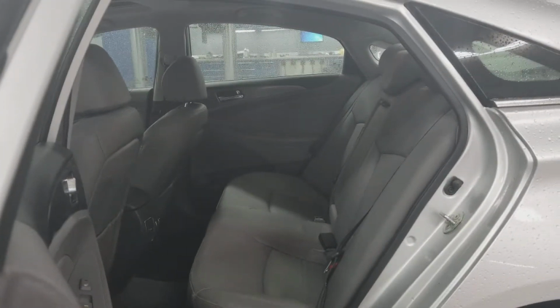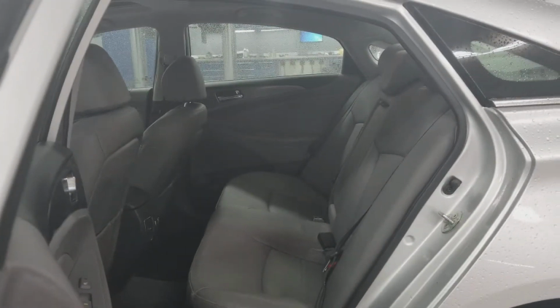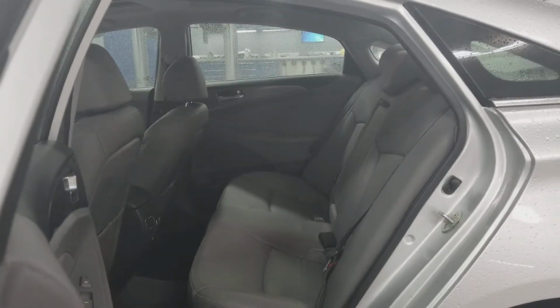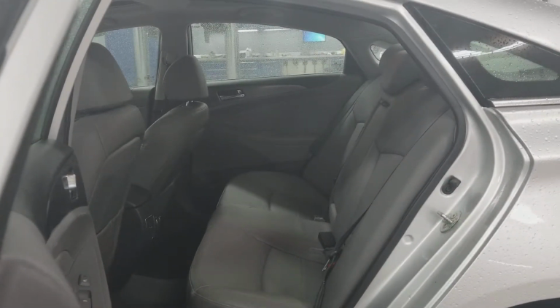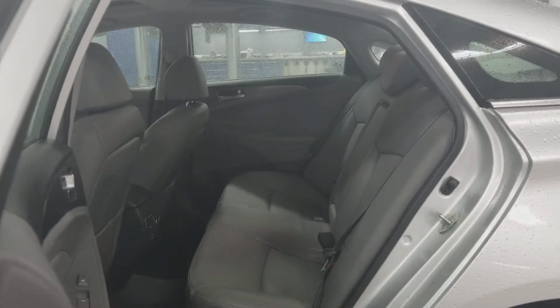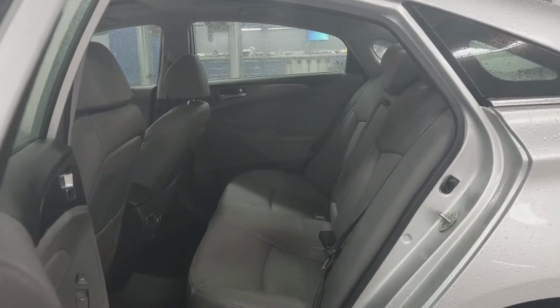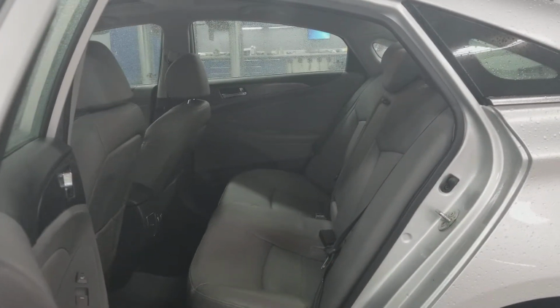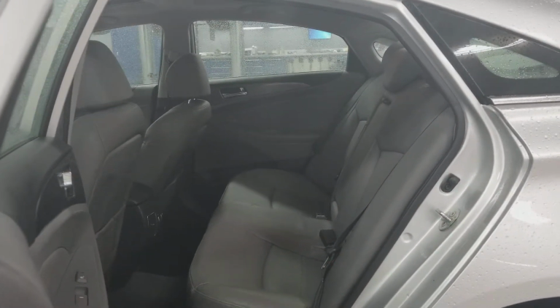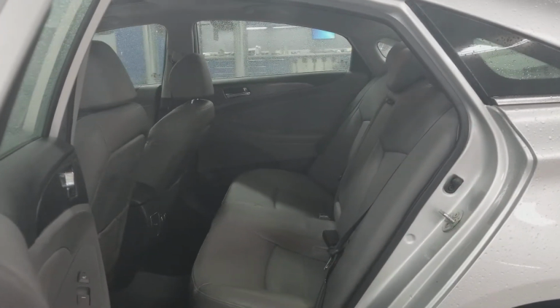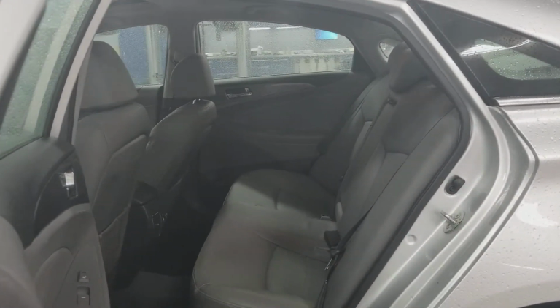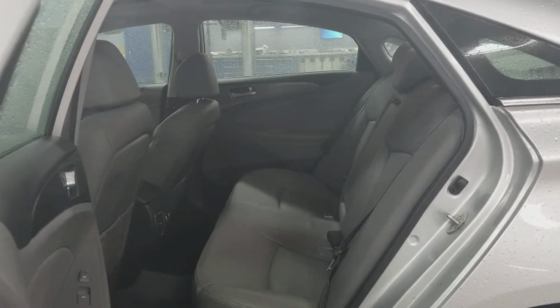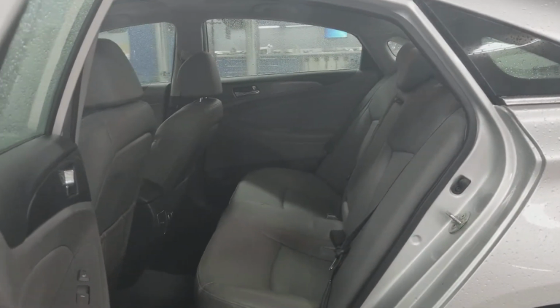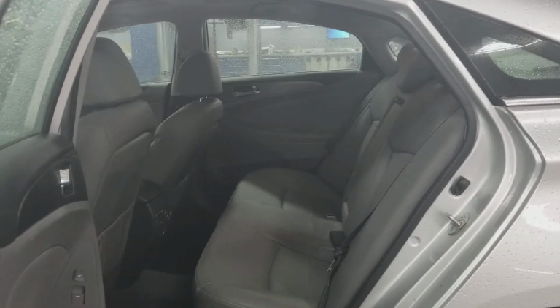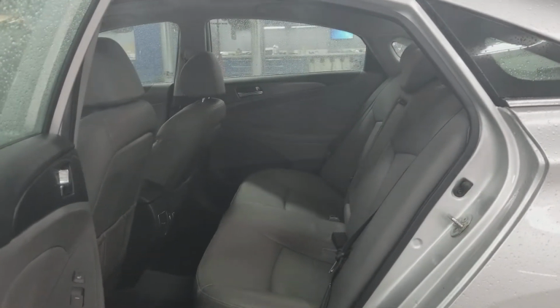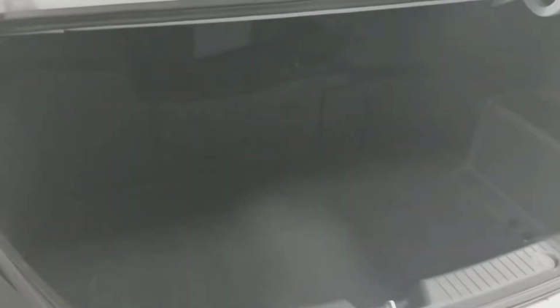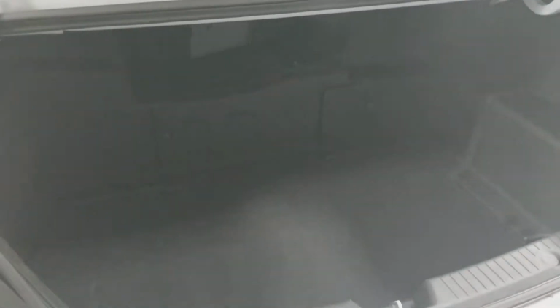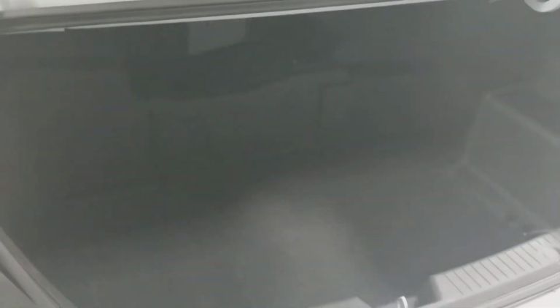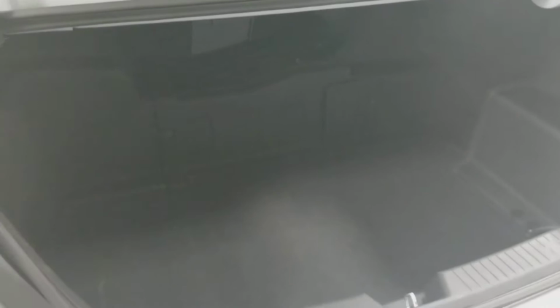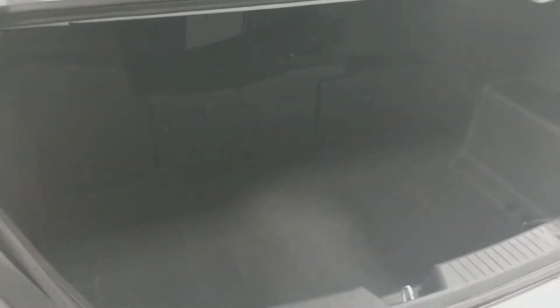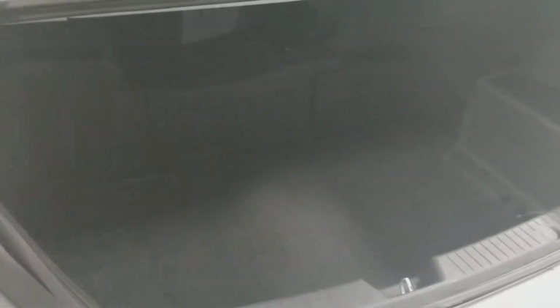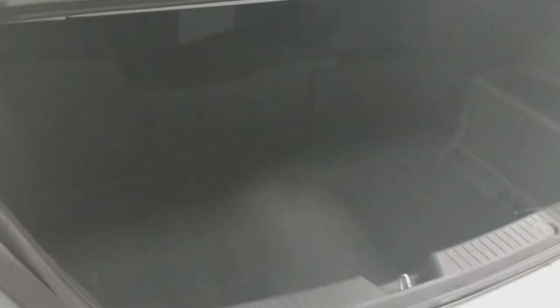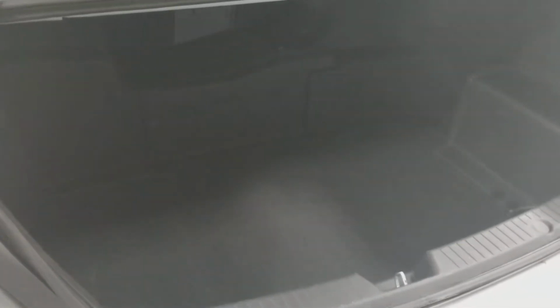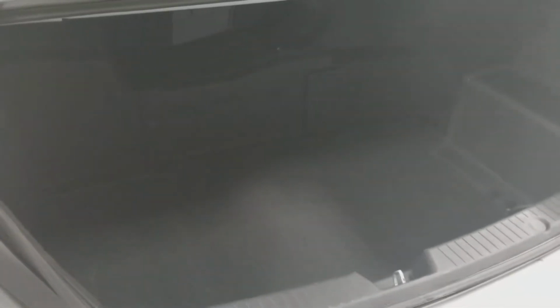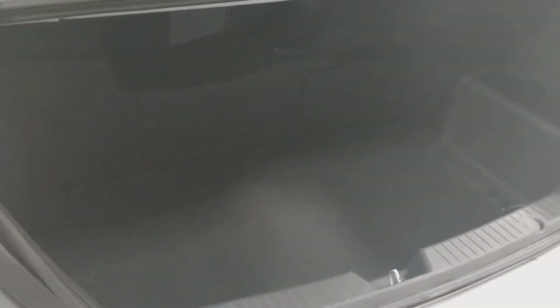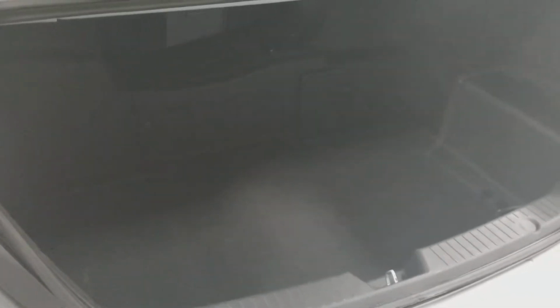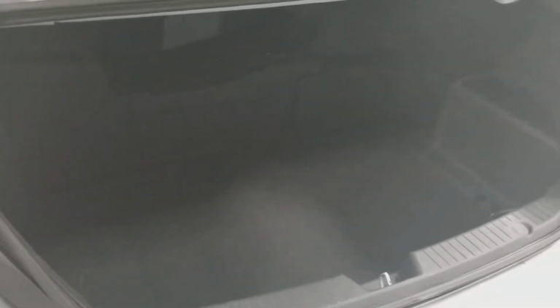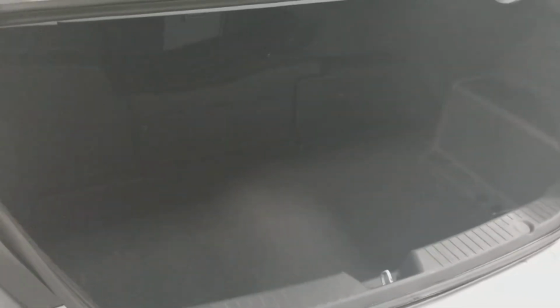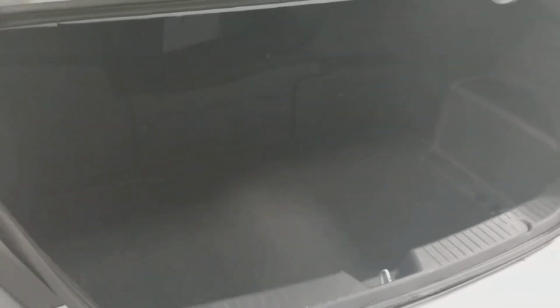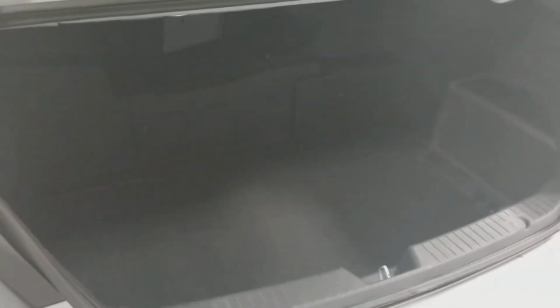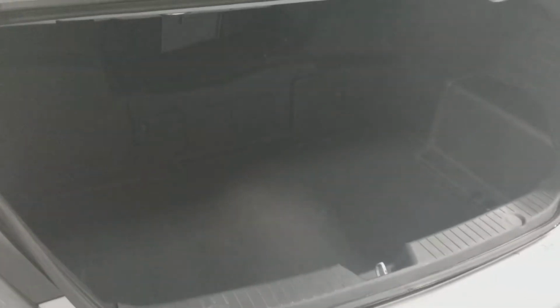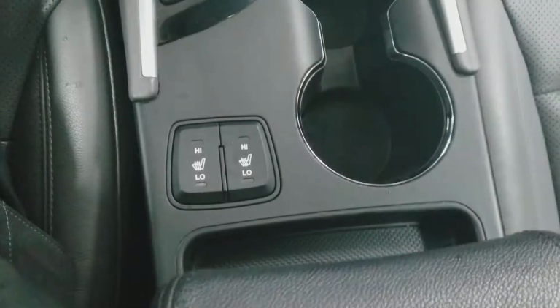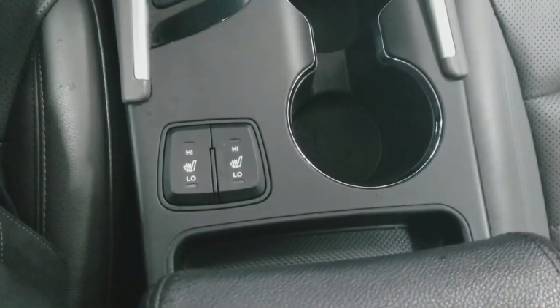Quick shot of your back seats here — lots of room. Got a fair amount of trunk space to go with it.